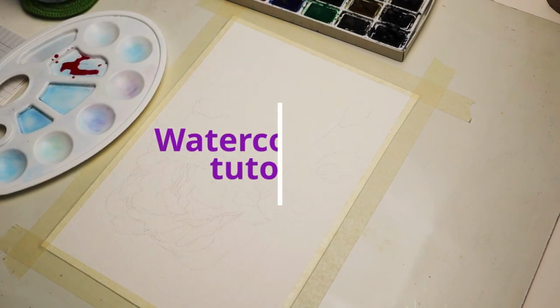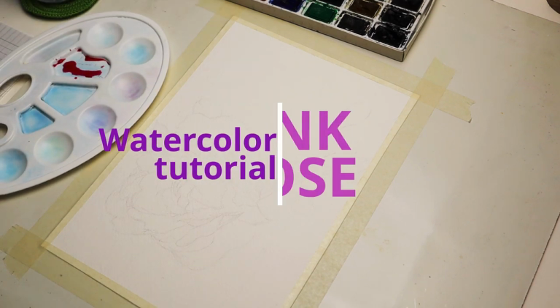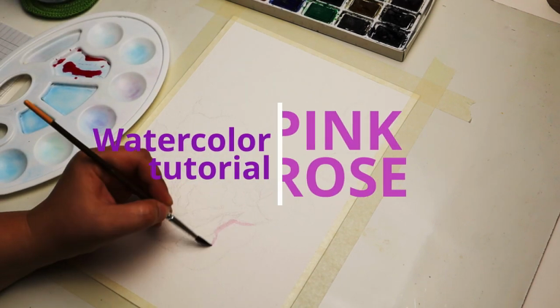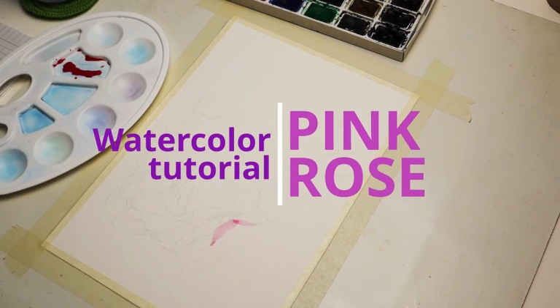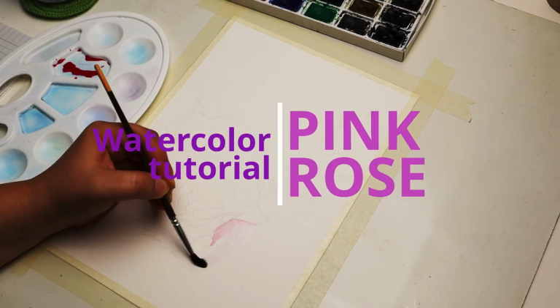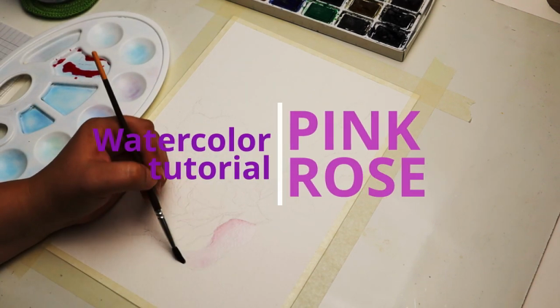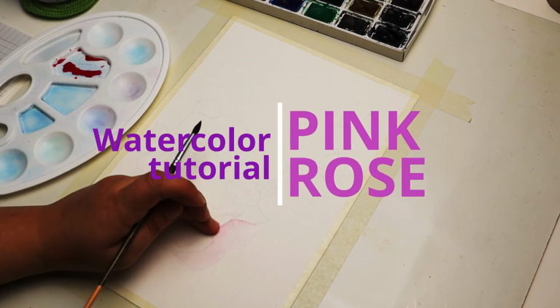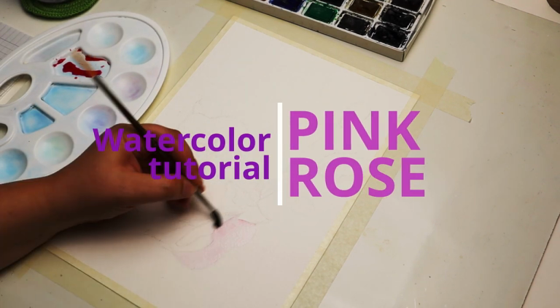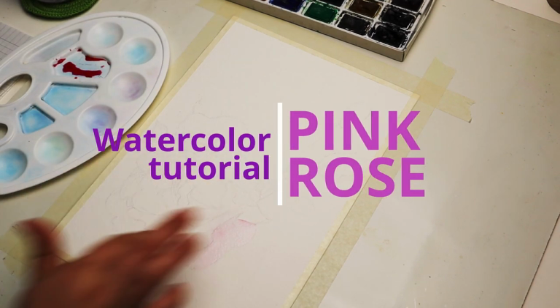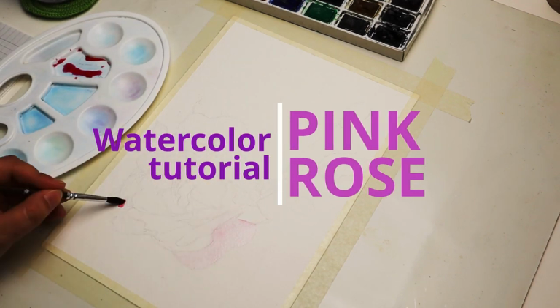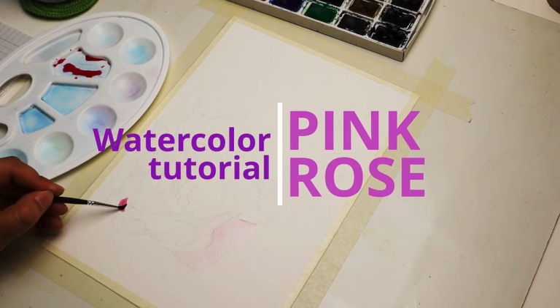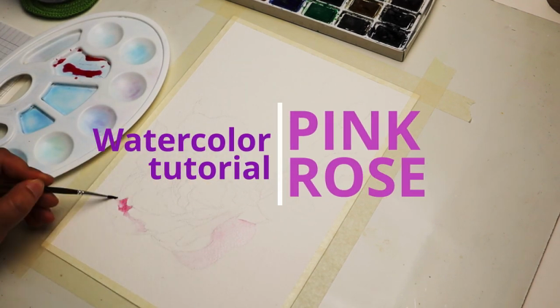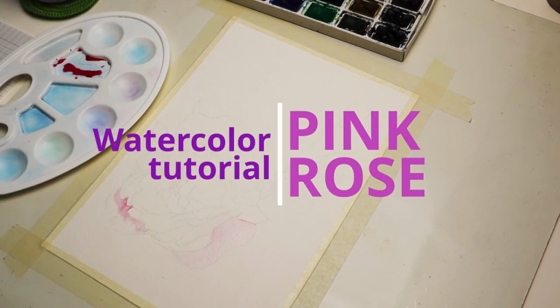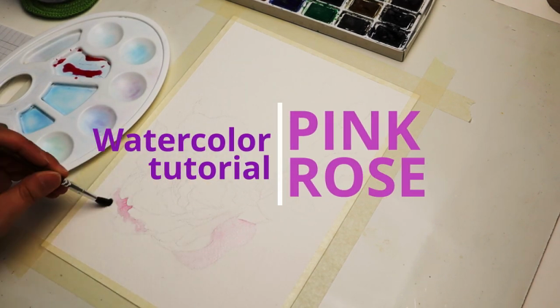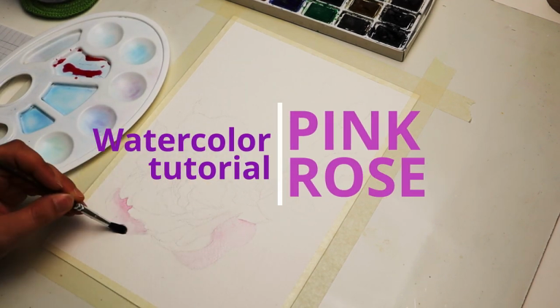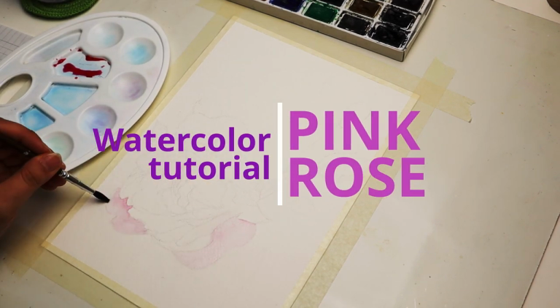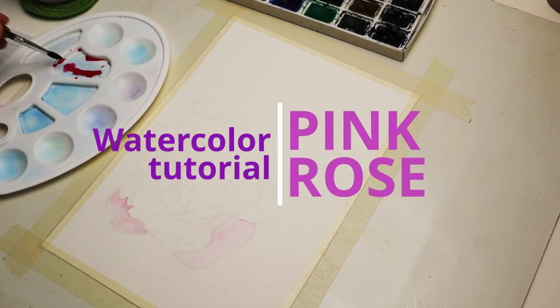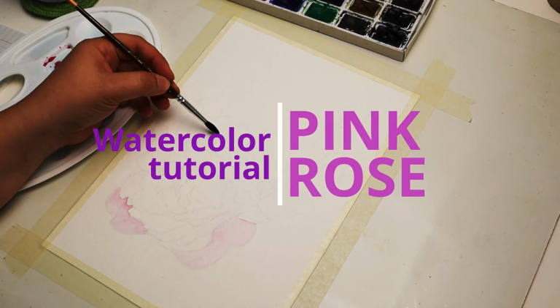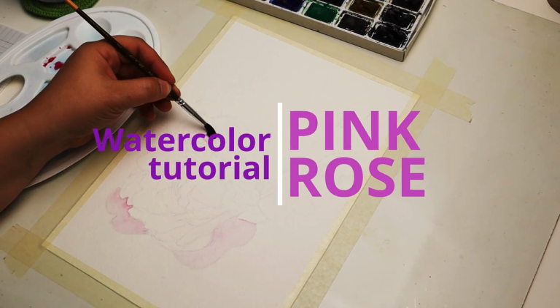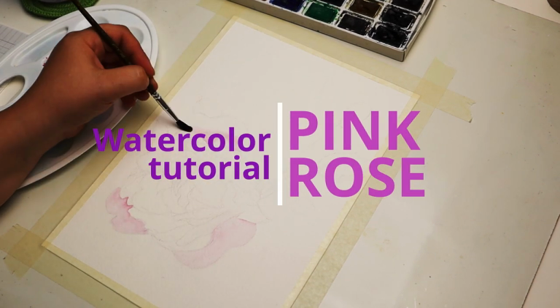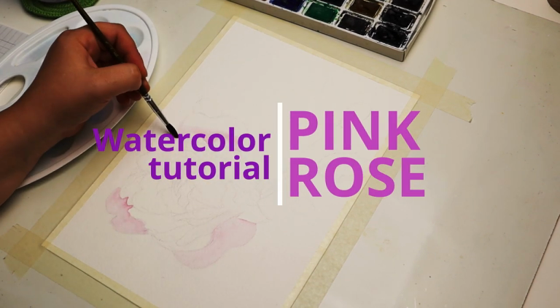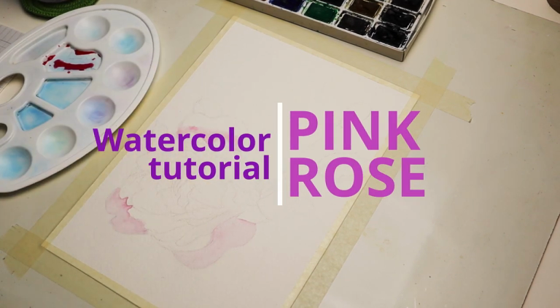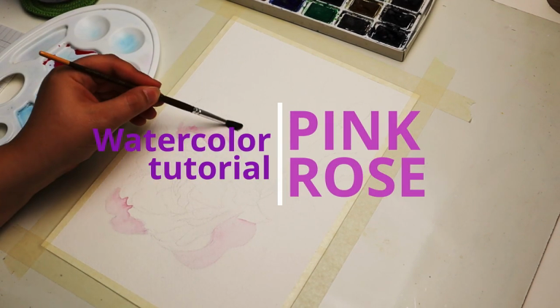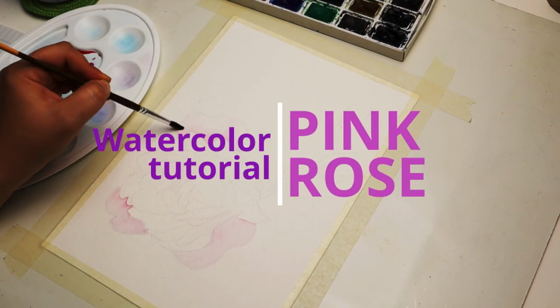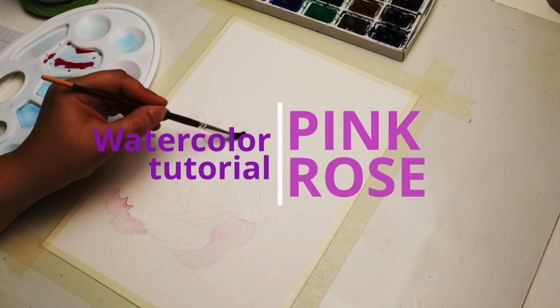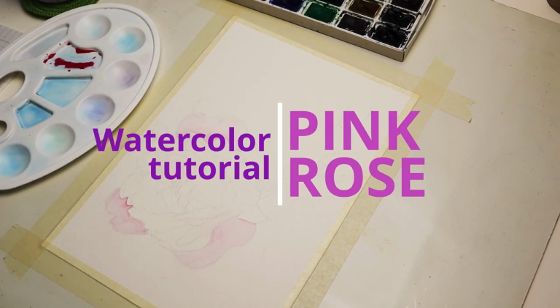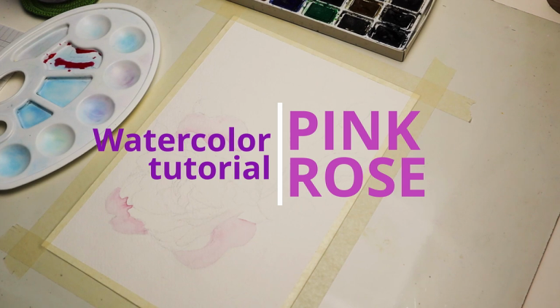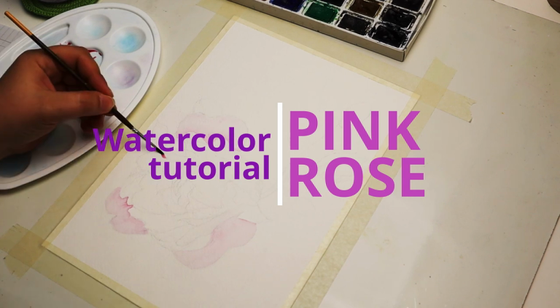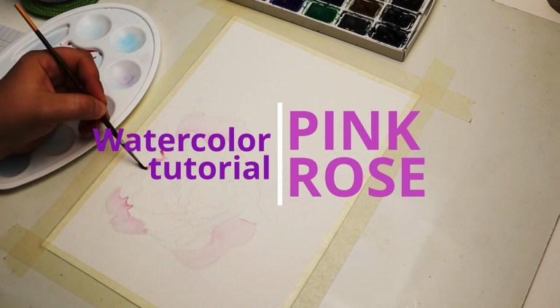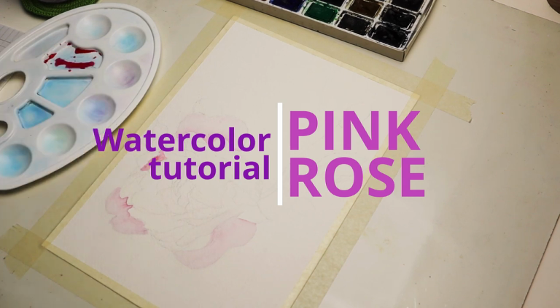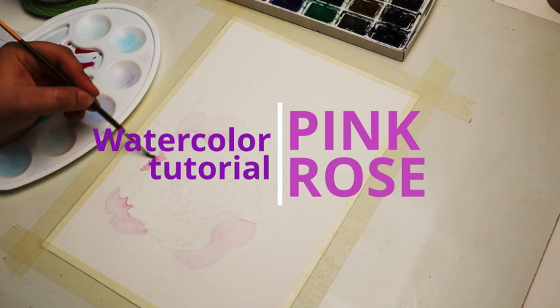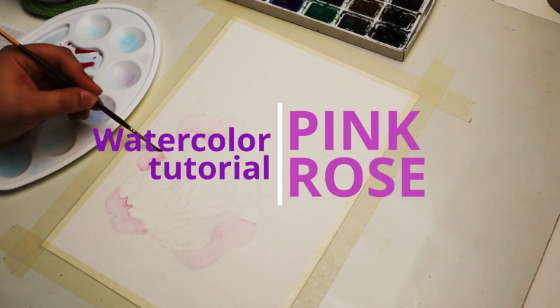Hi guys! Today I'm going to show you how to paint a pink rose with watercolors.